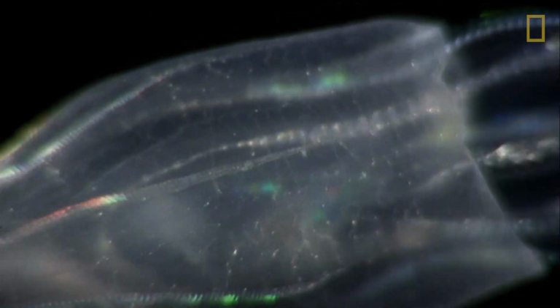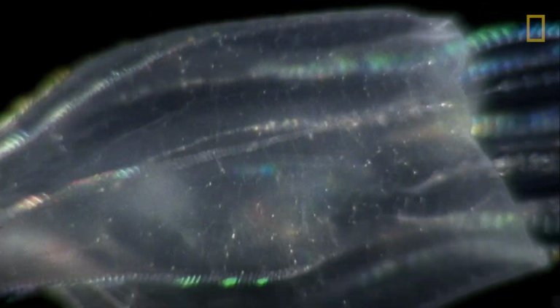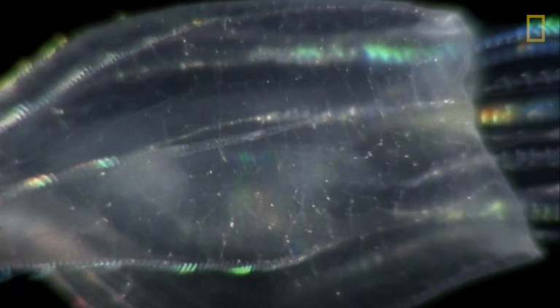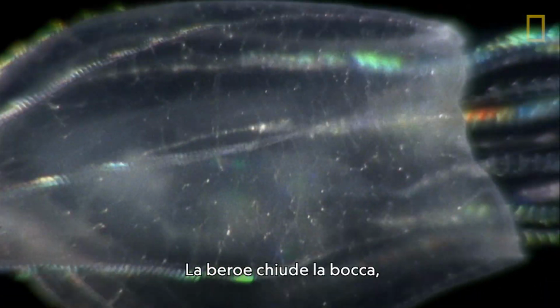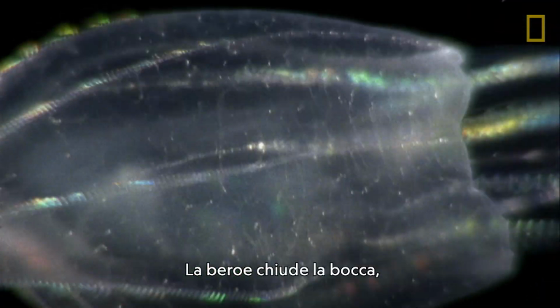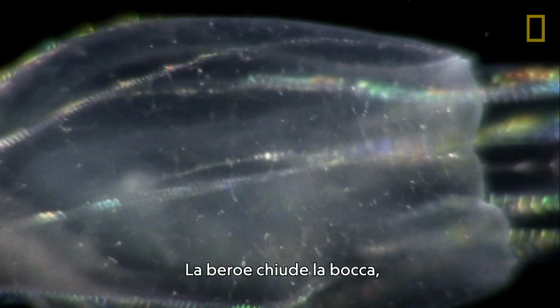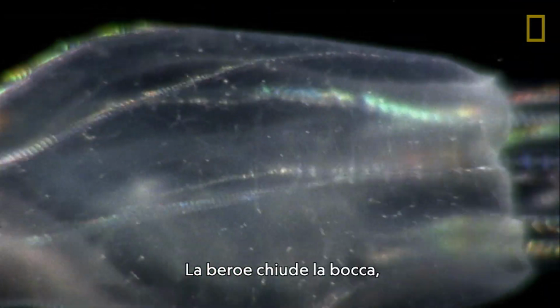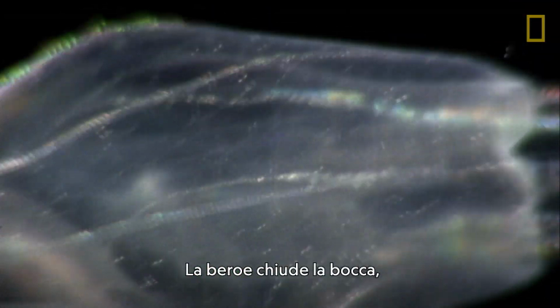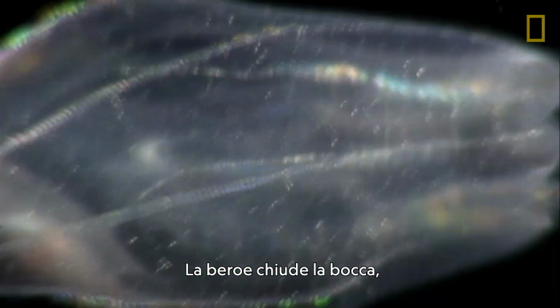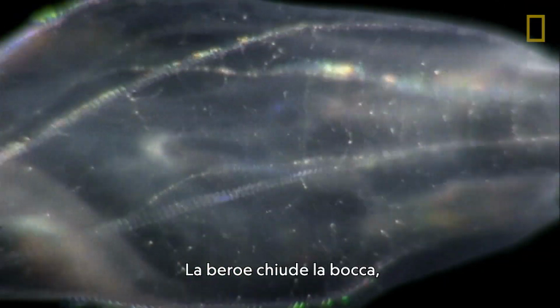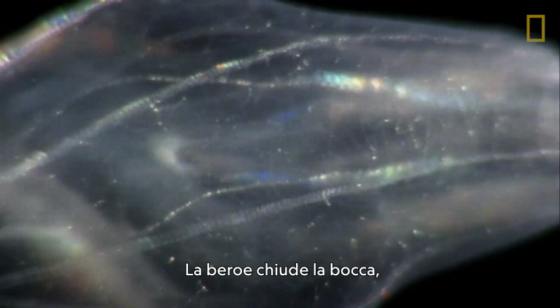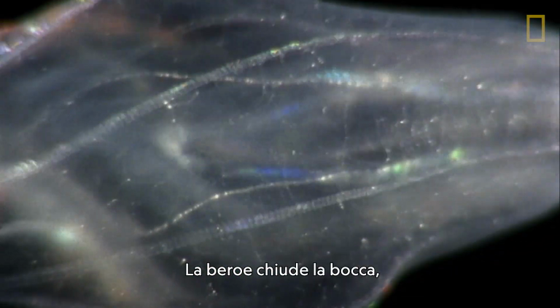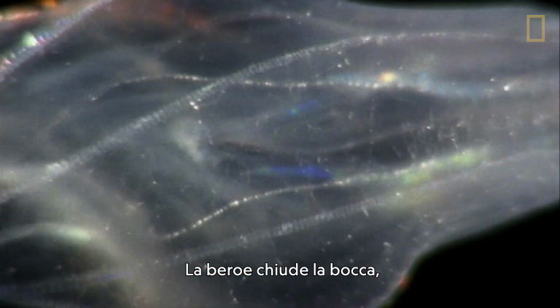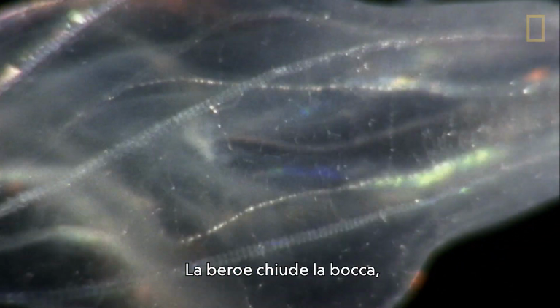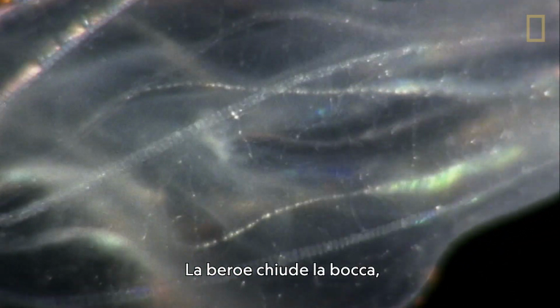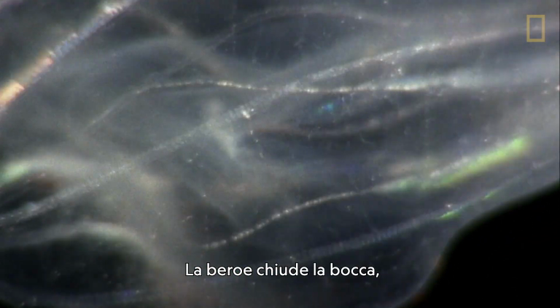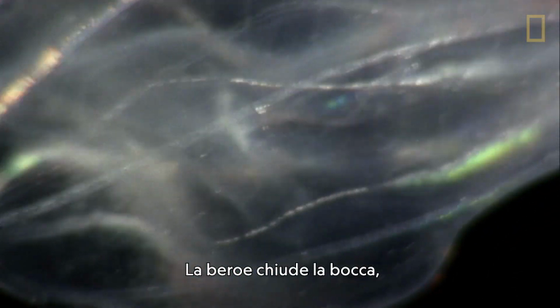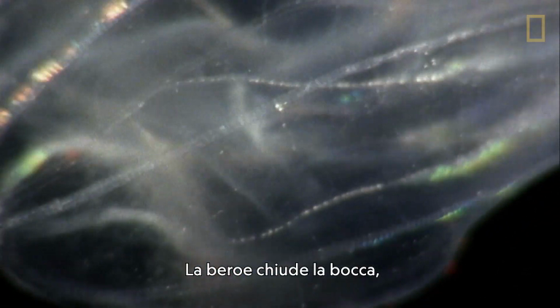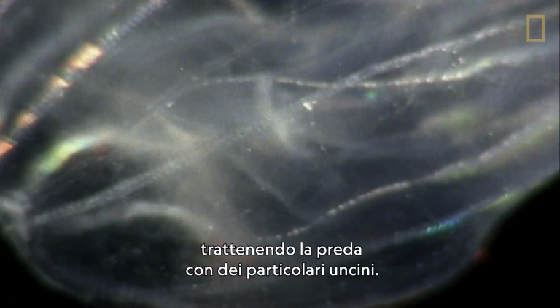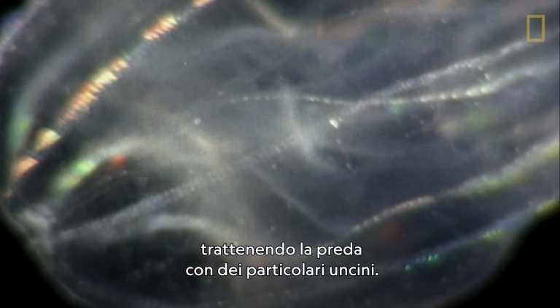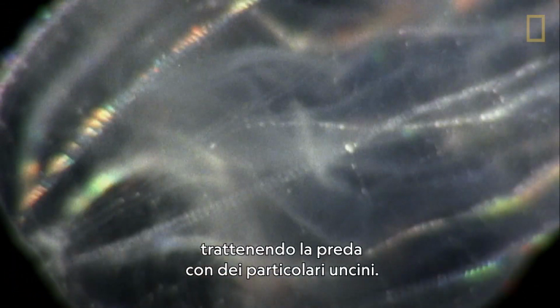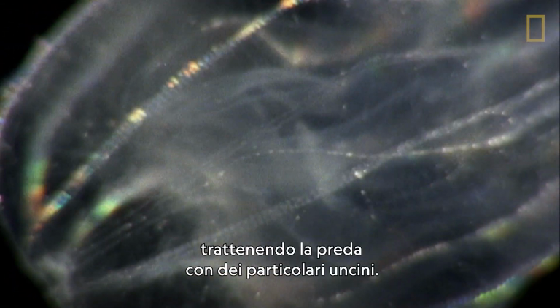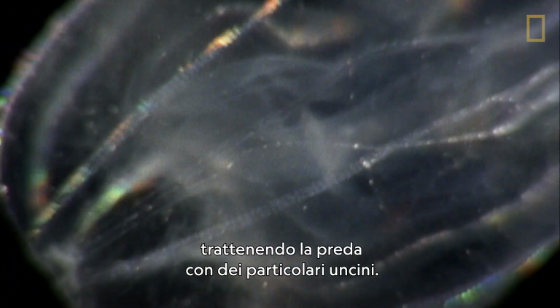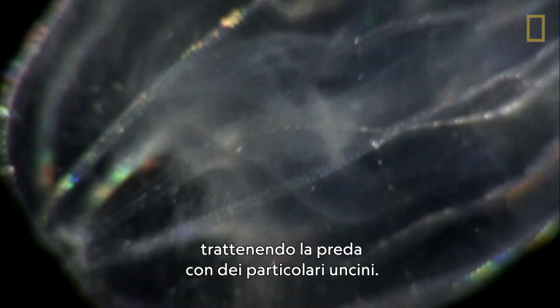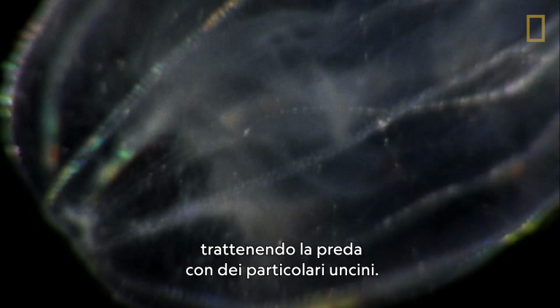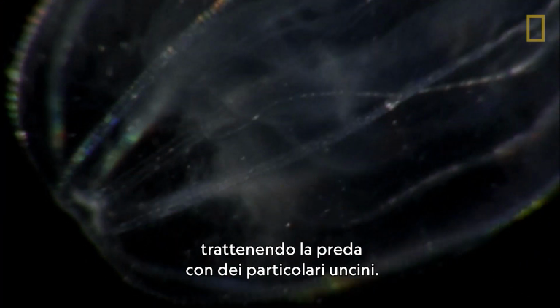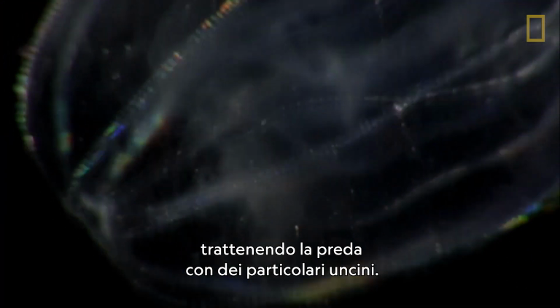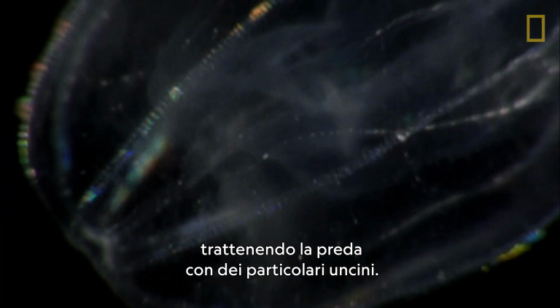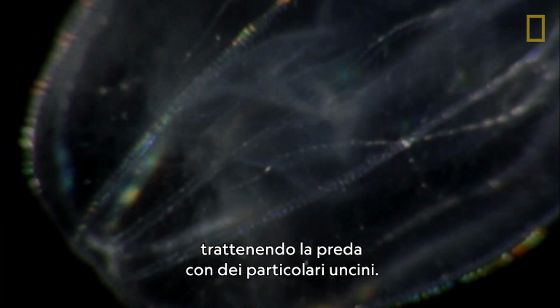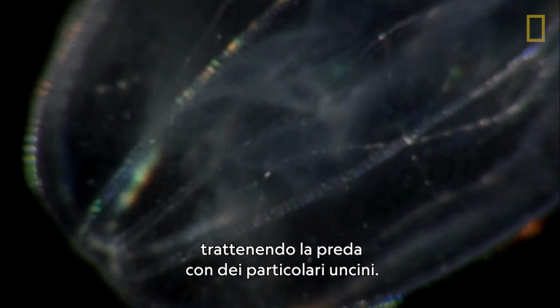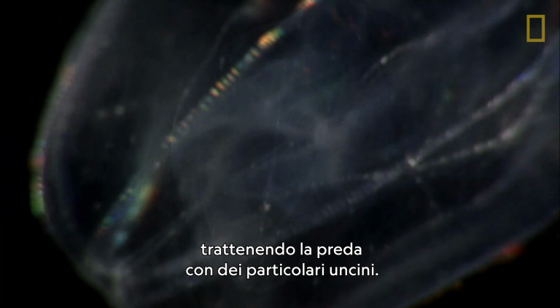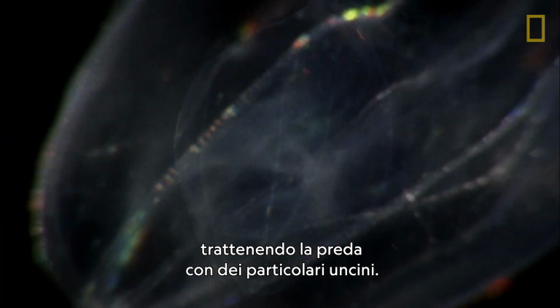The beroe zips its mouth shut, holding its prey in place with specialized hooks.